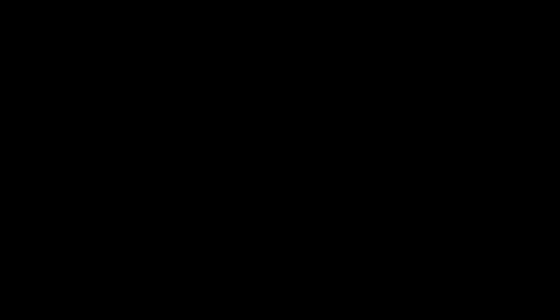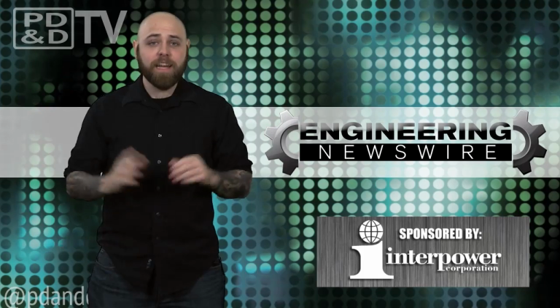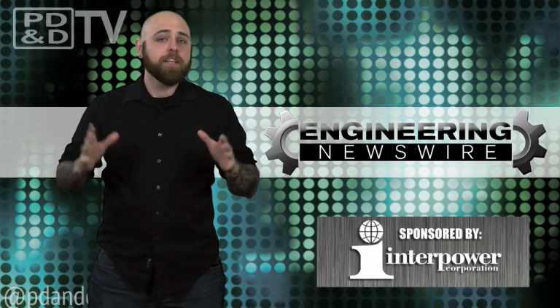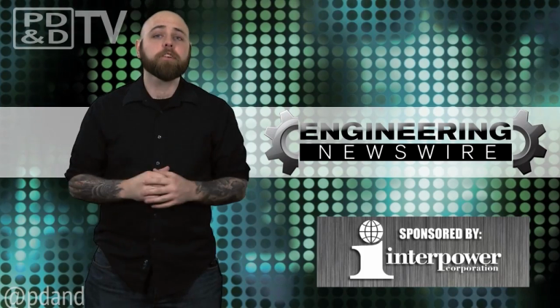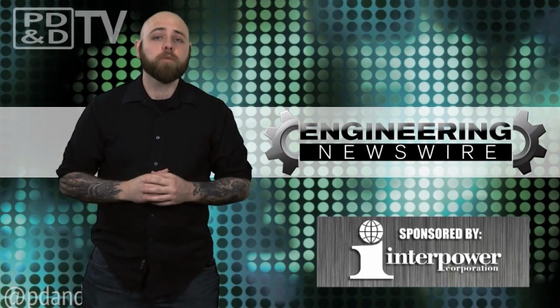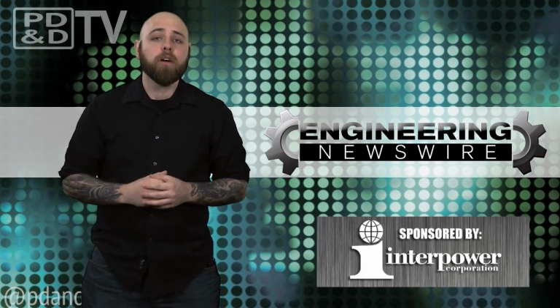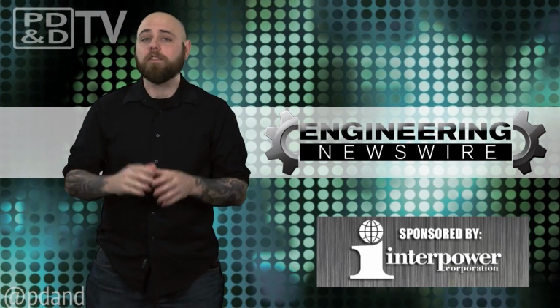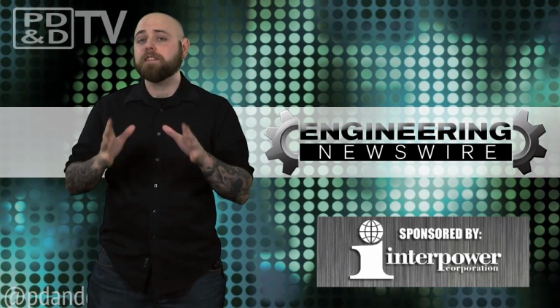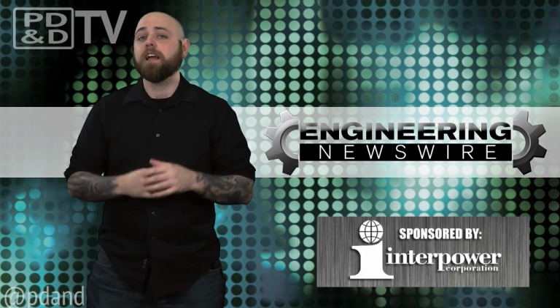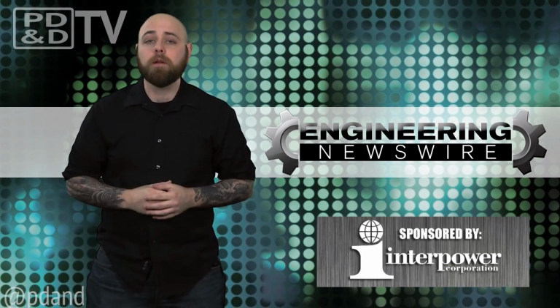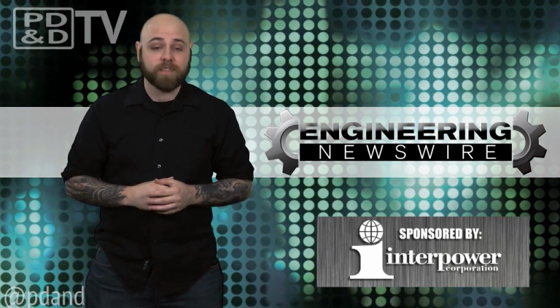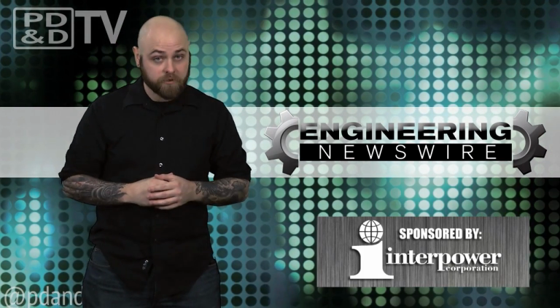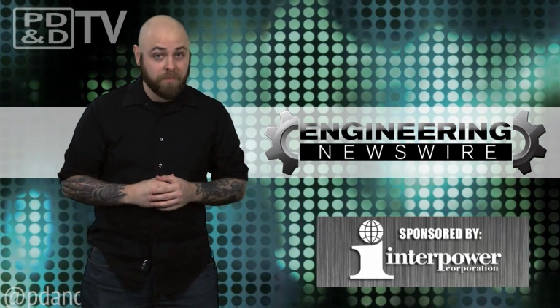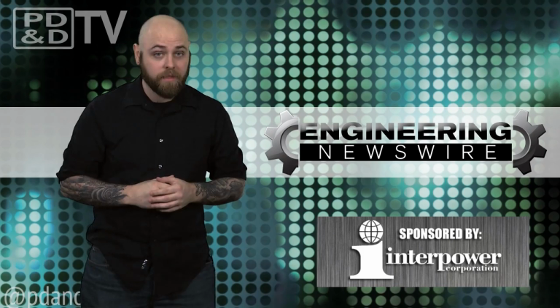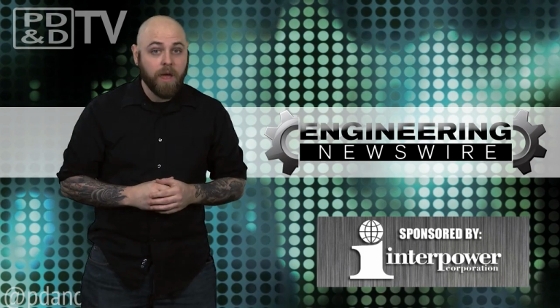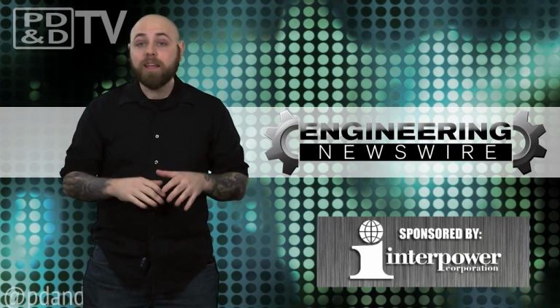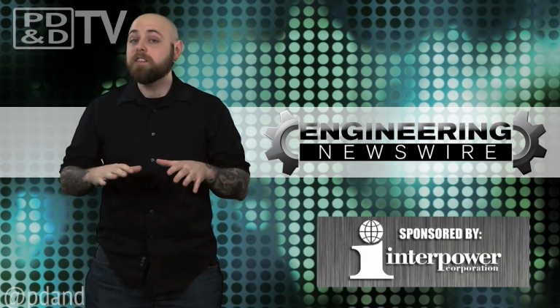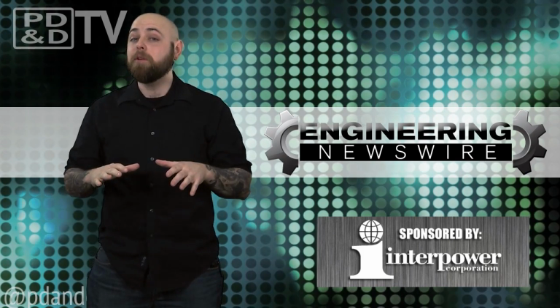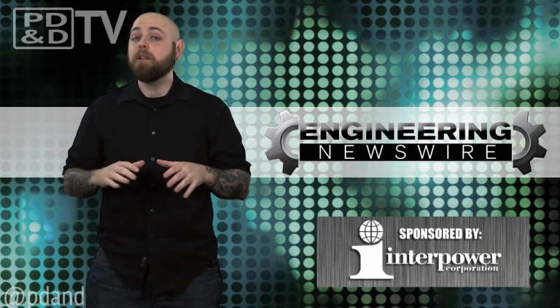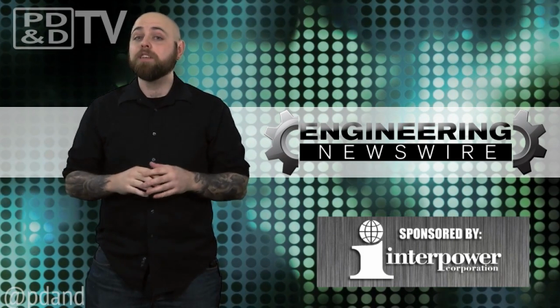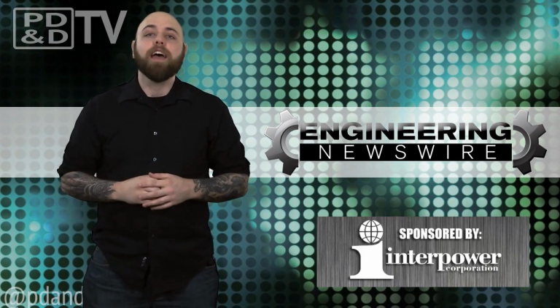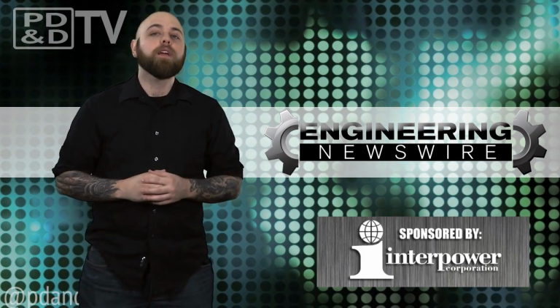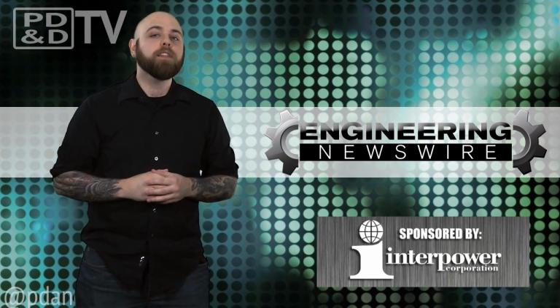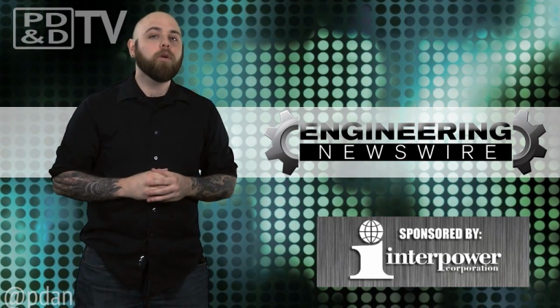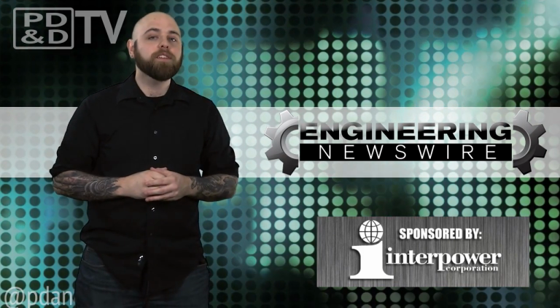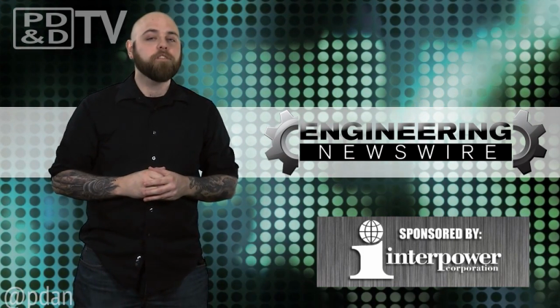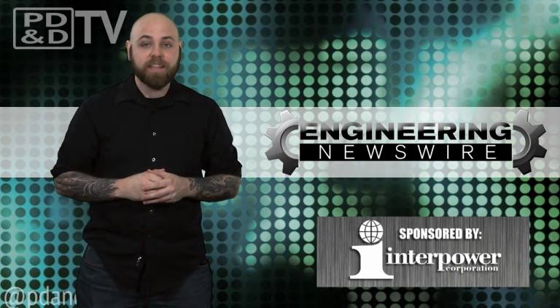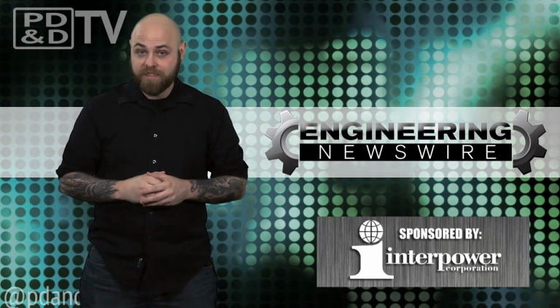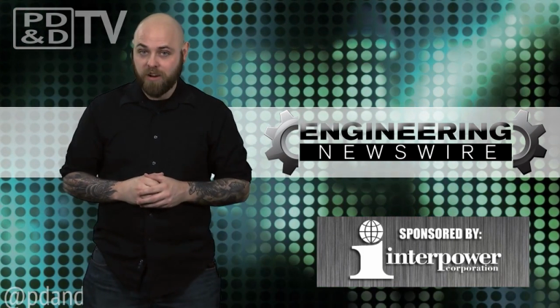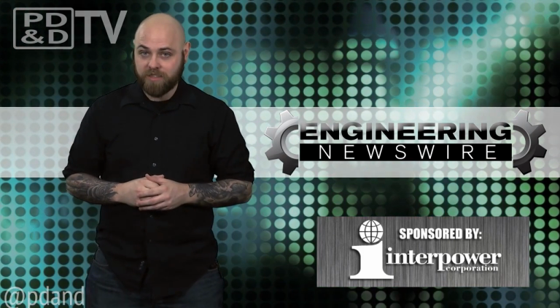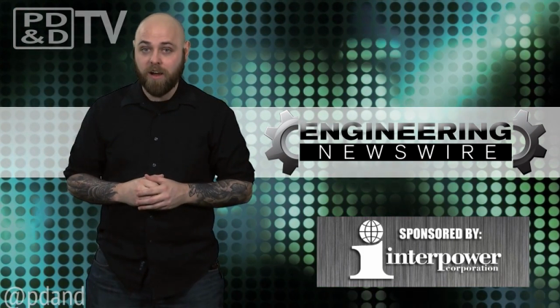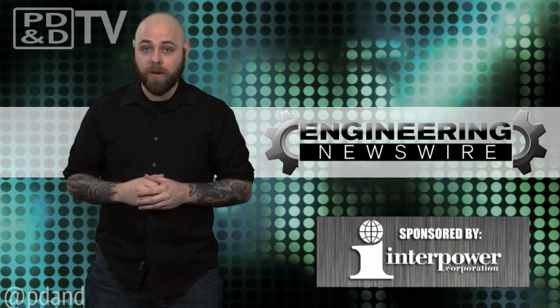Today on Engineering Newswire, we're fixing the government with 6th grade math, printing invisibility cloaks, and racing the world's fastest RC car.